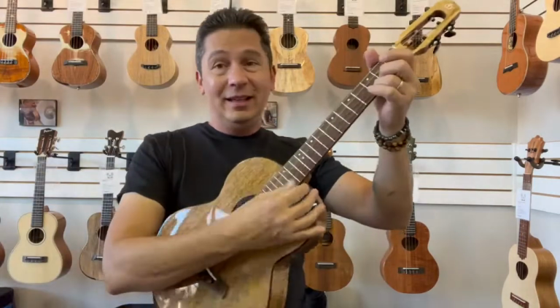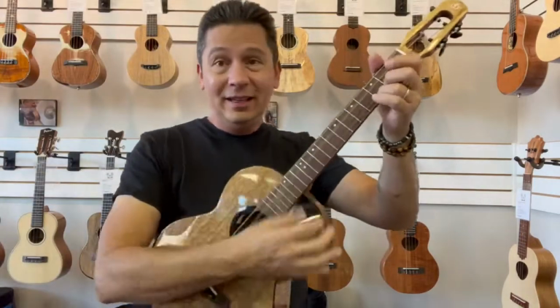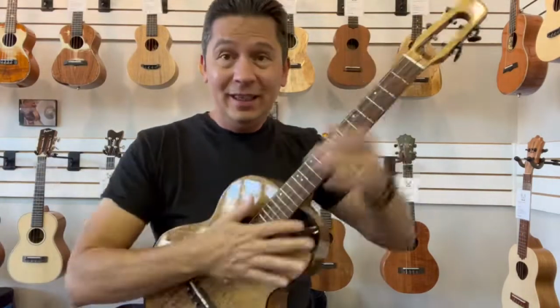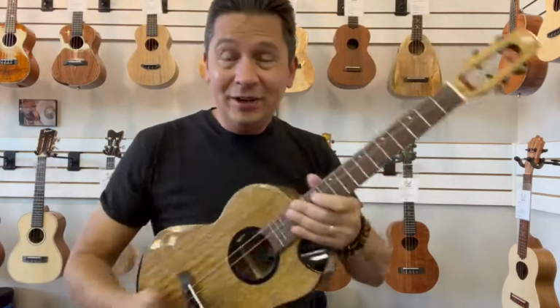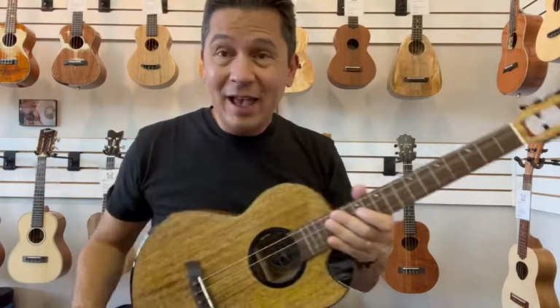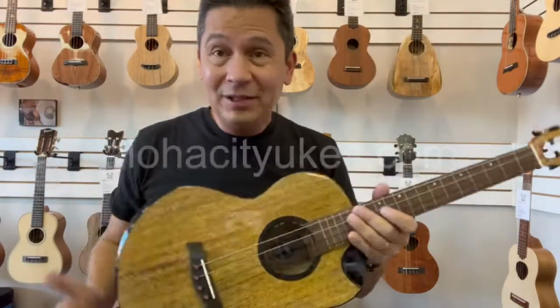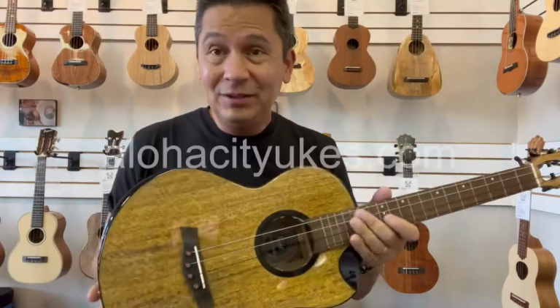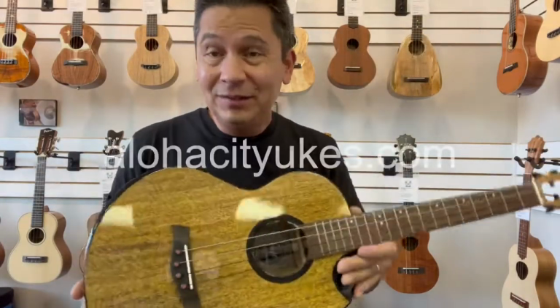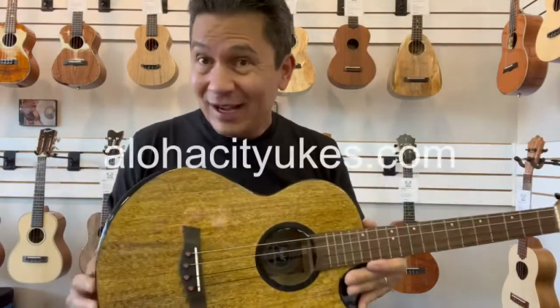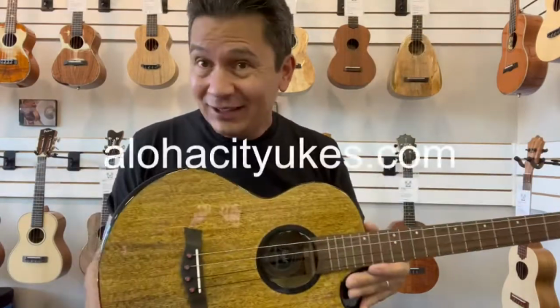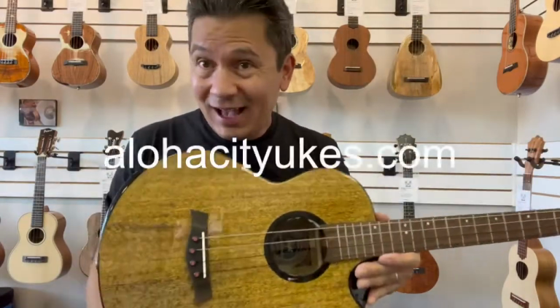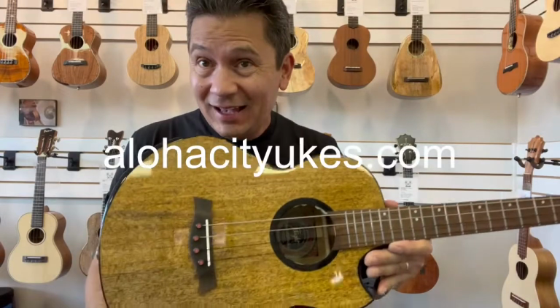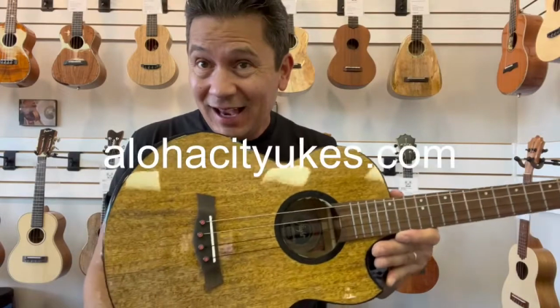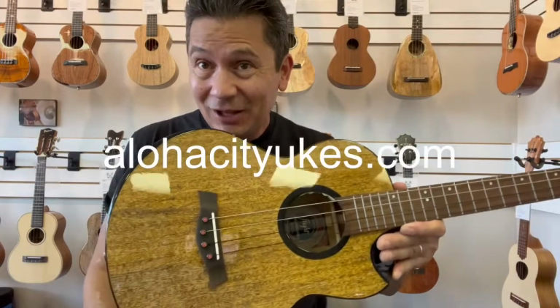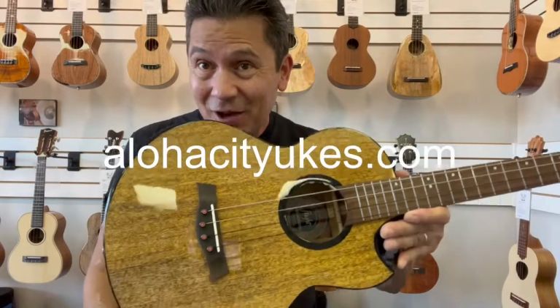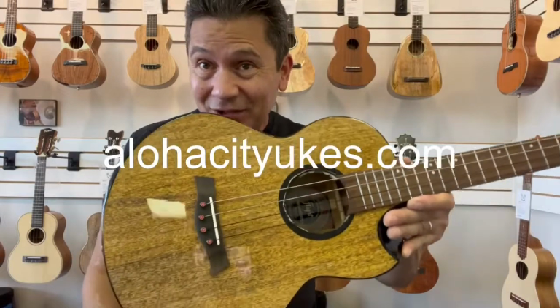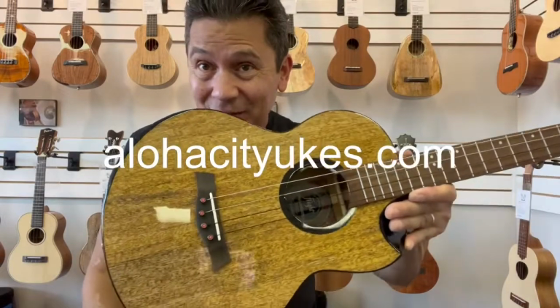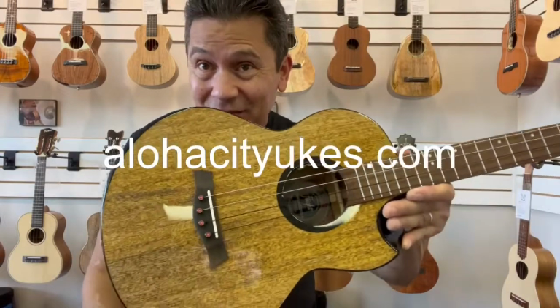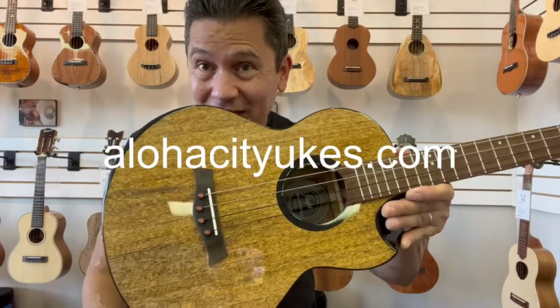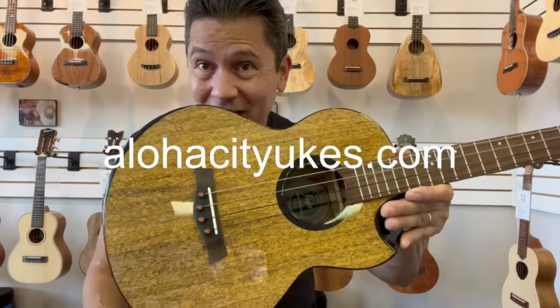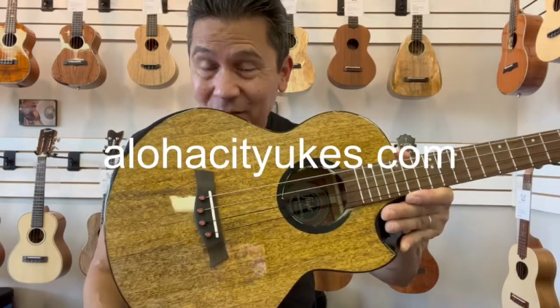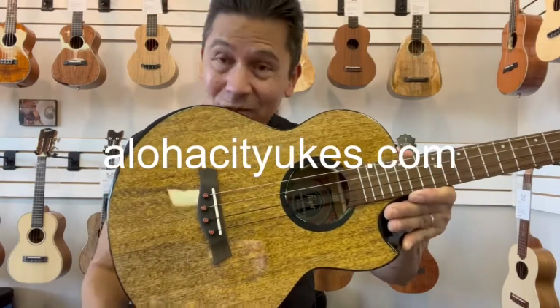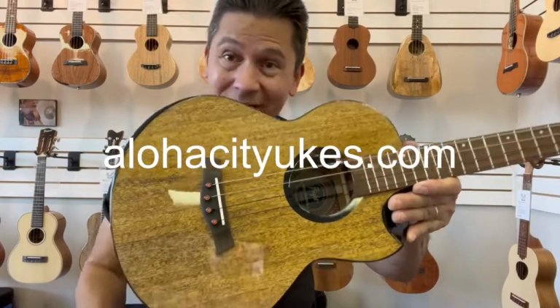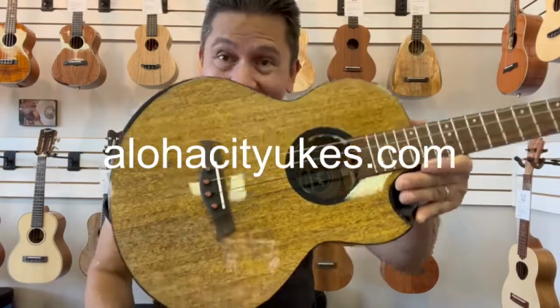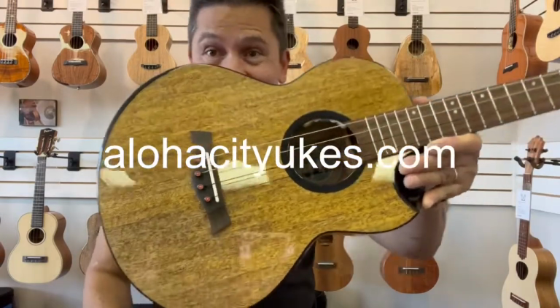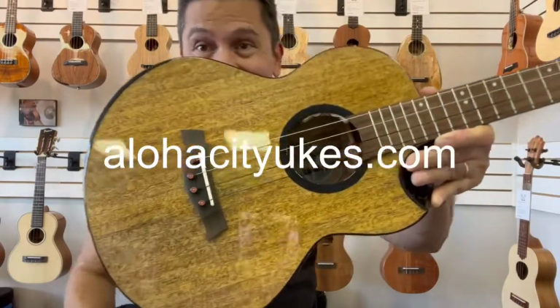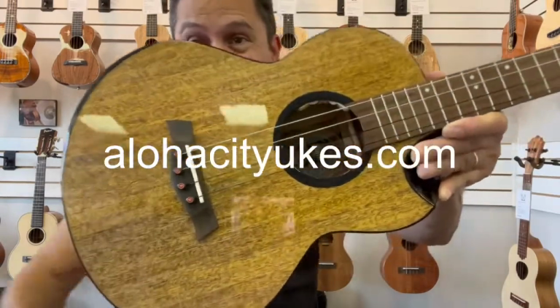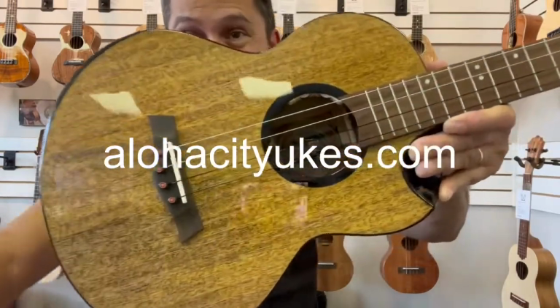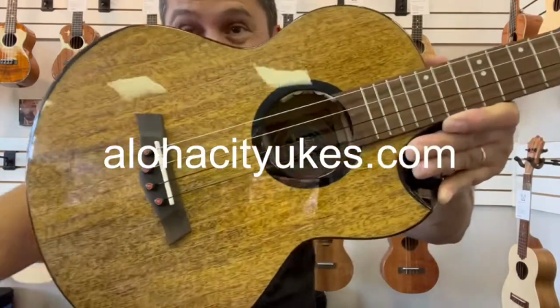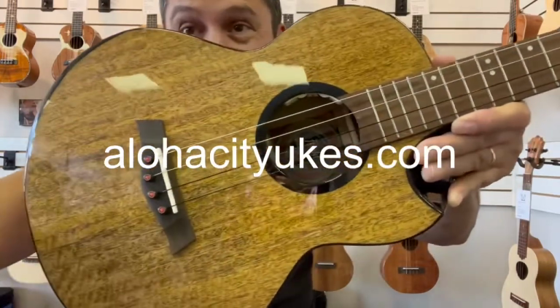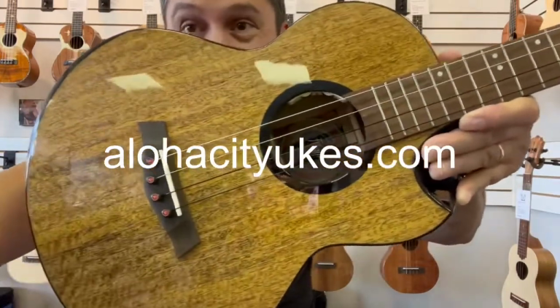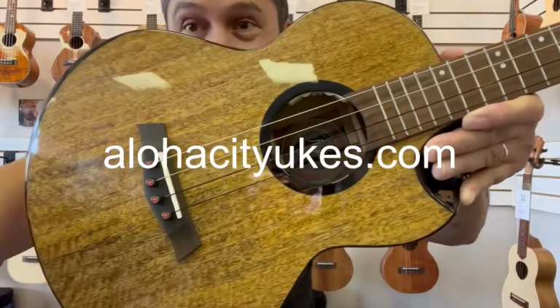And there you have it. You can find this guy at alohacityukes.com or click the link in the description below.